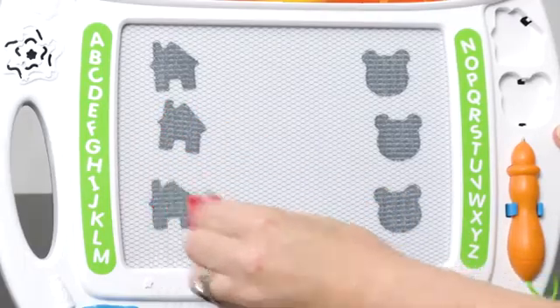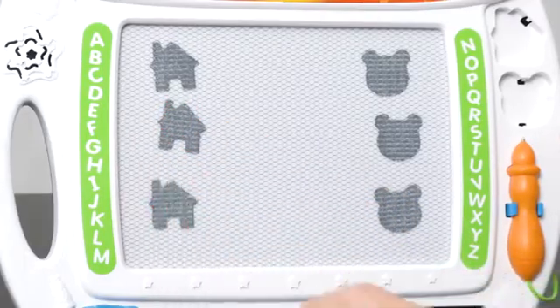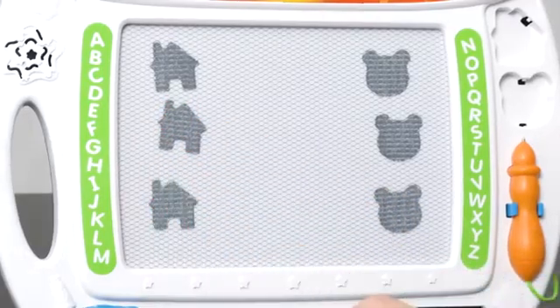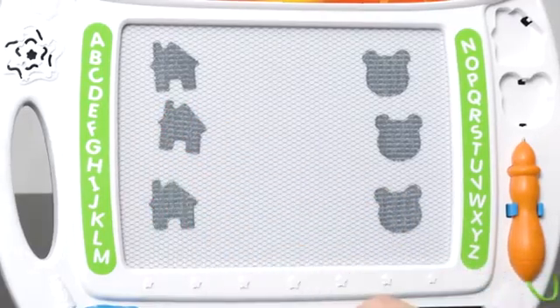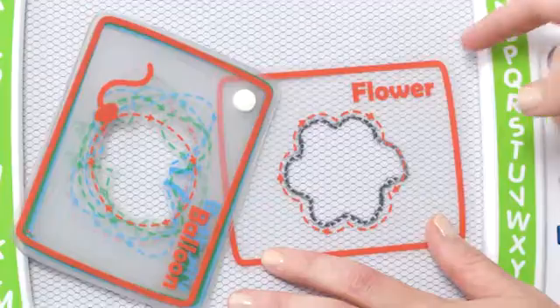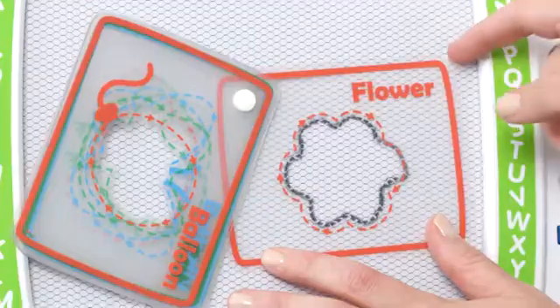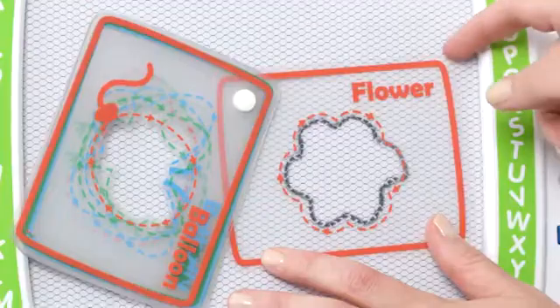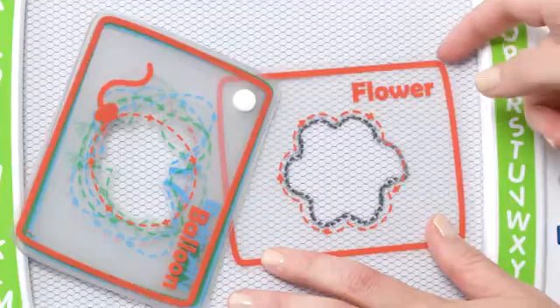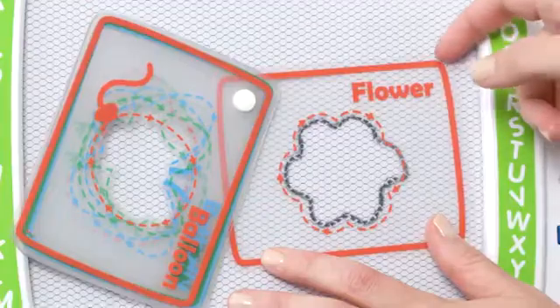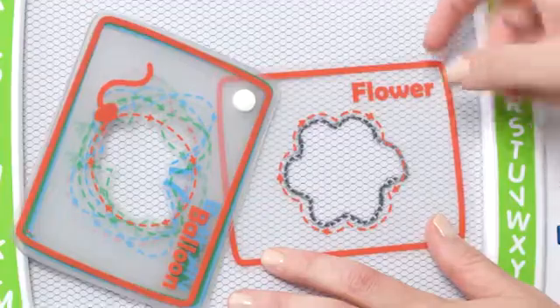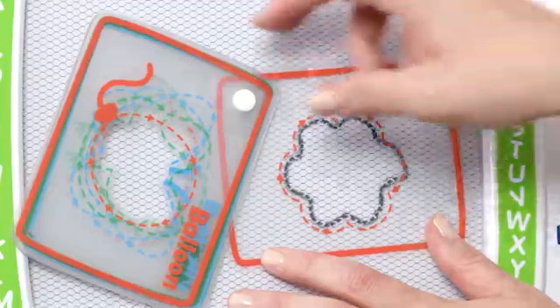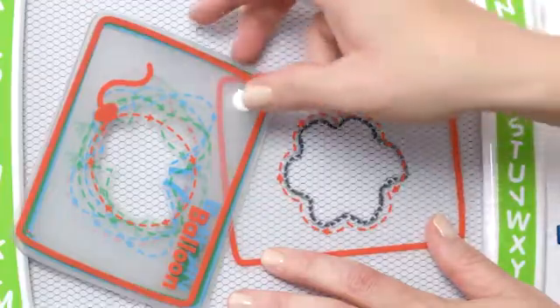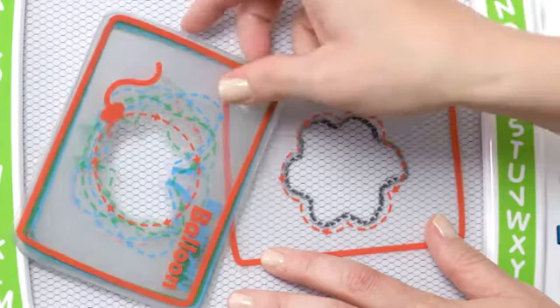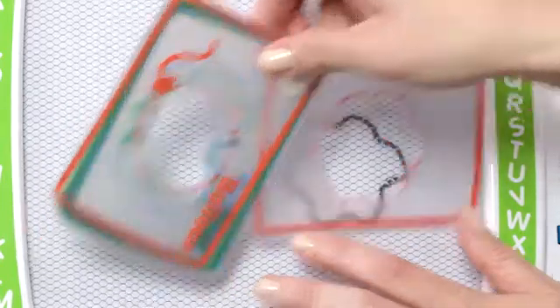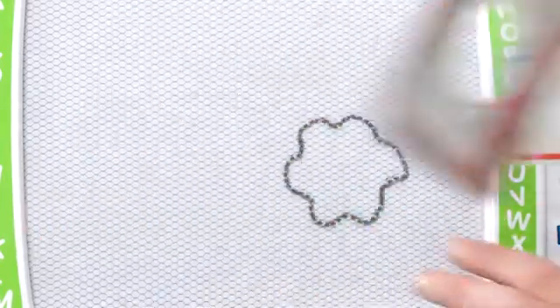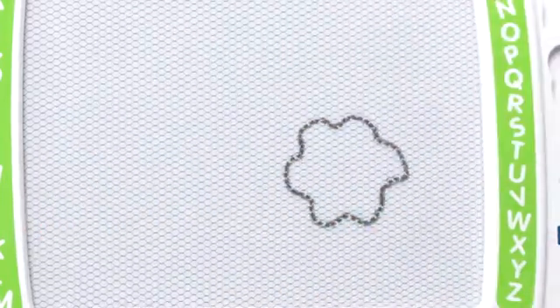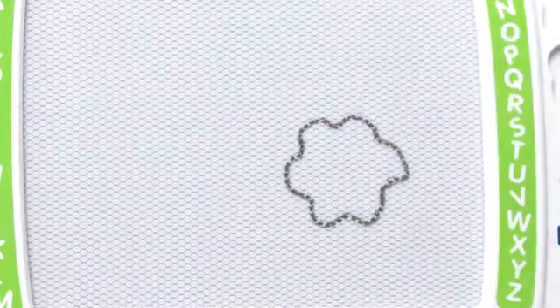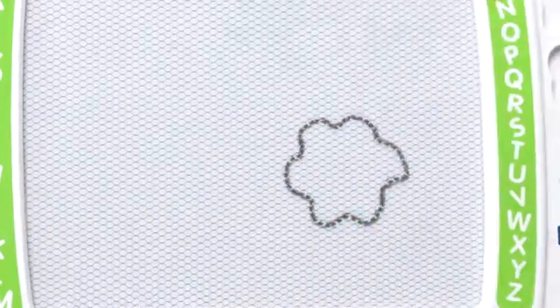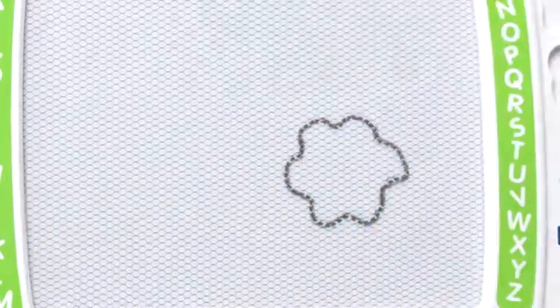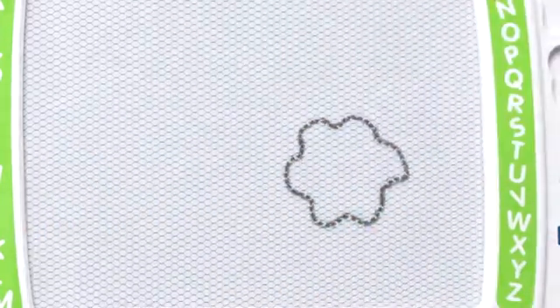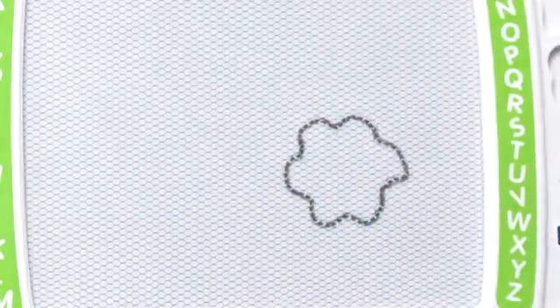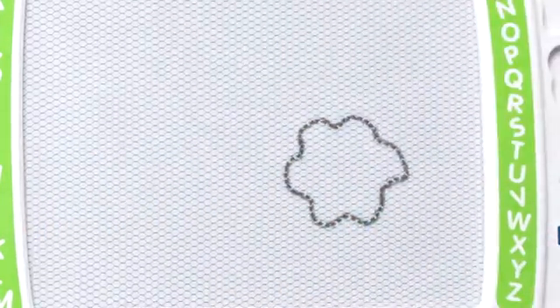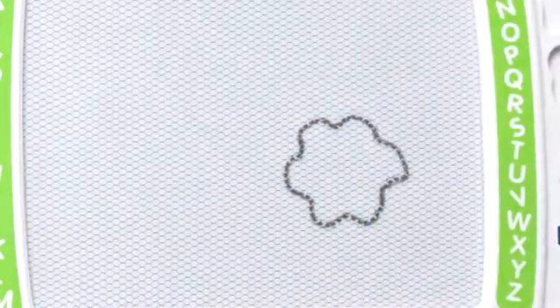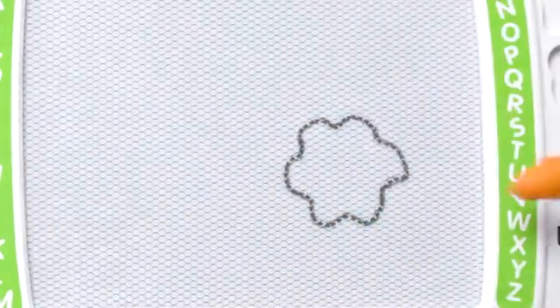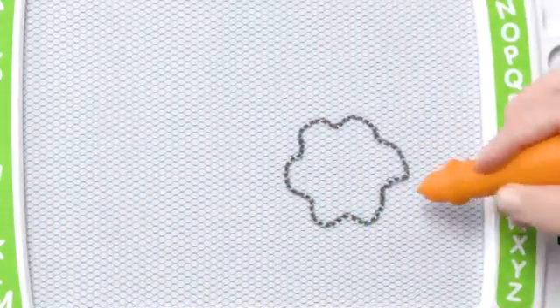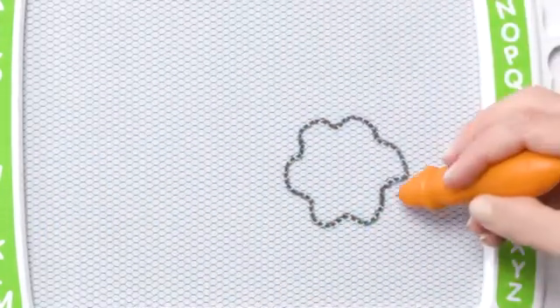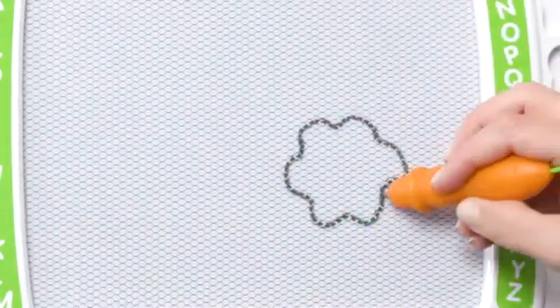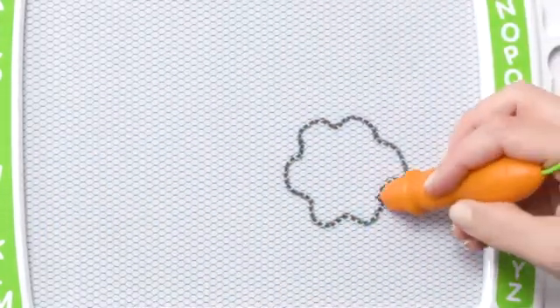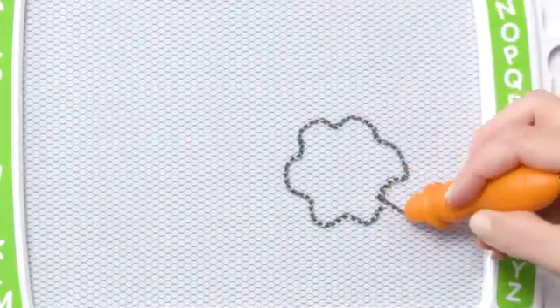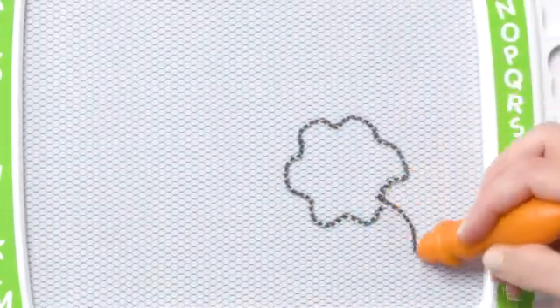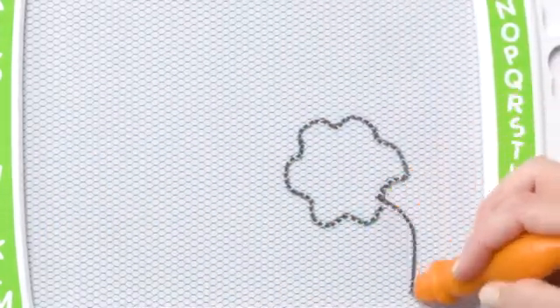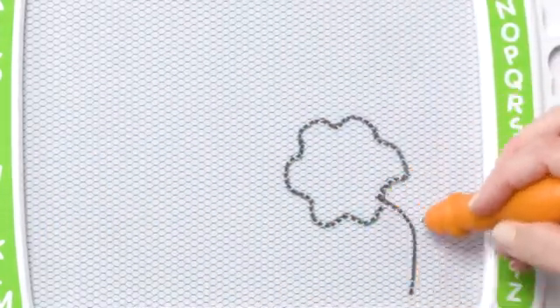Customize the toy to show your child how to write their name. Or let little artists get creative with the stencils and stamps.